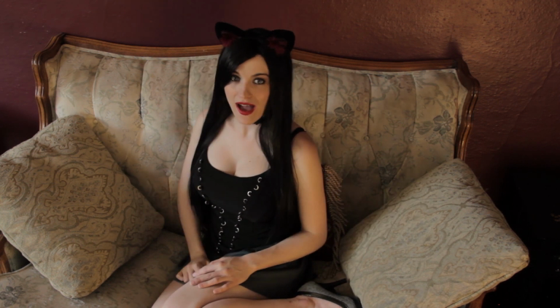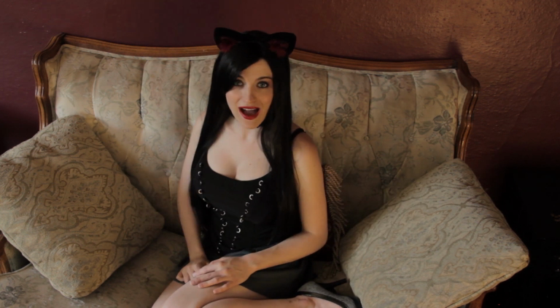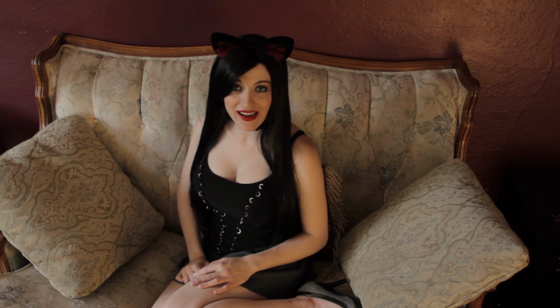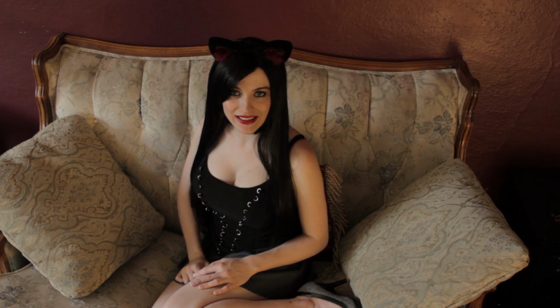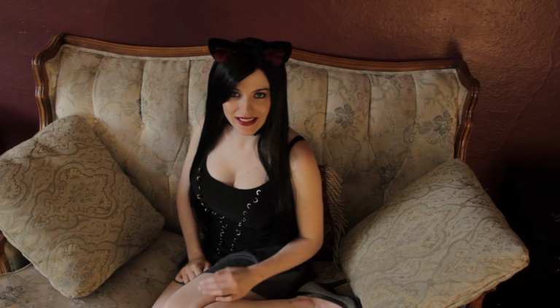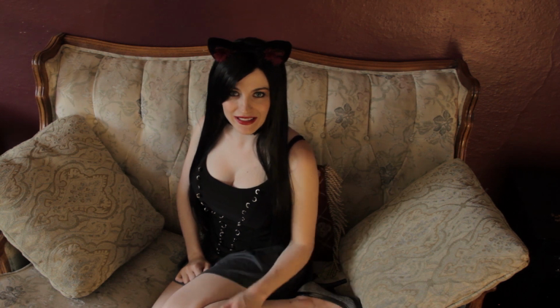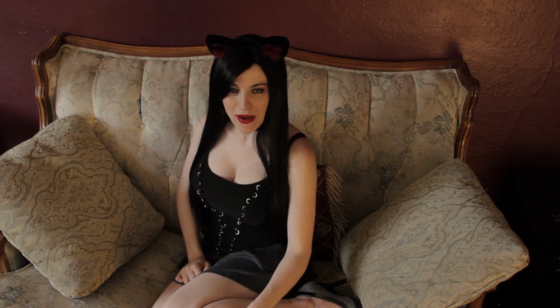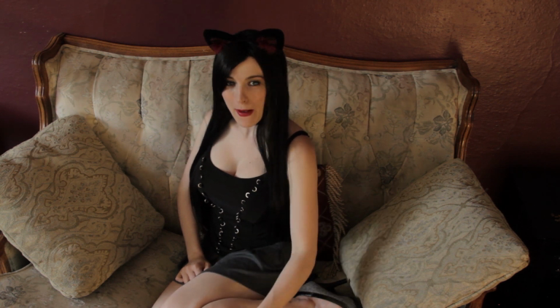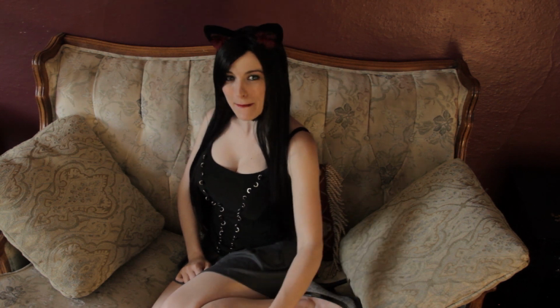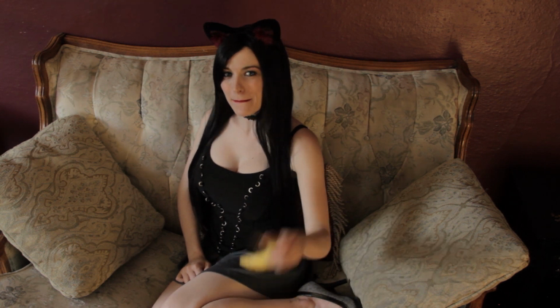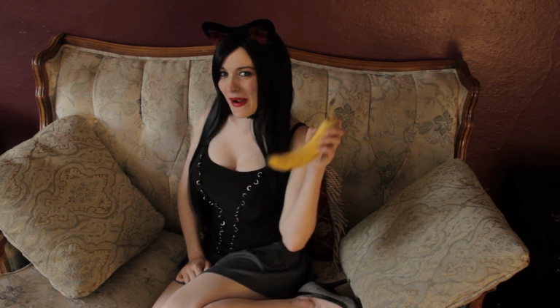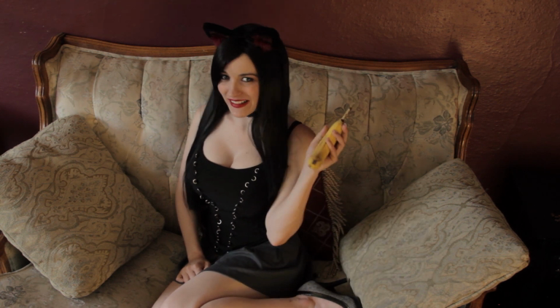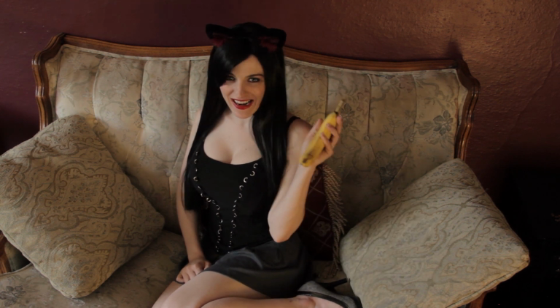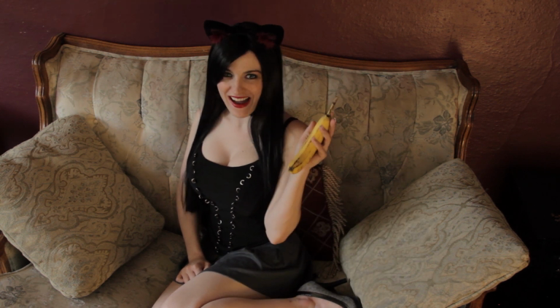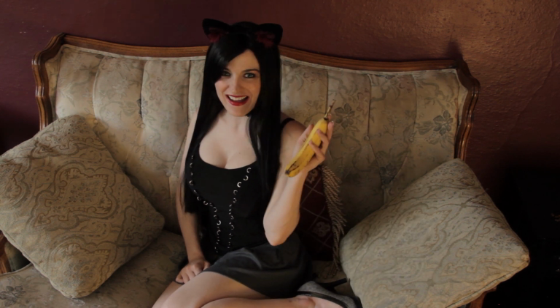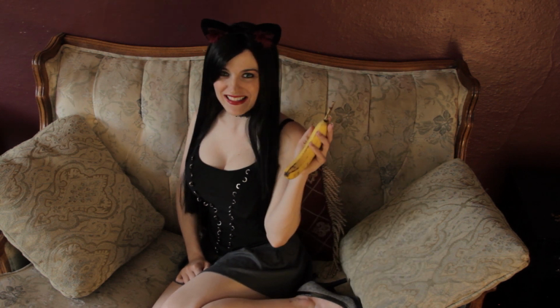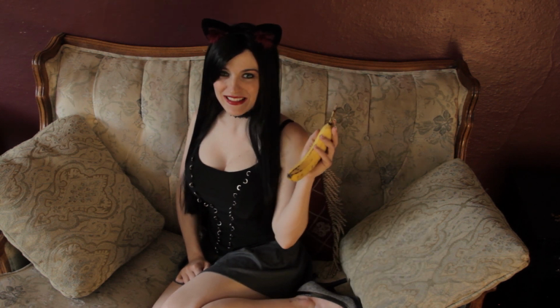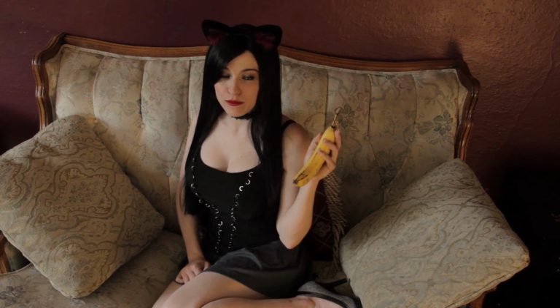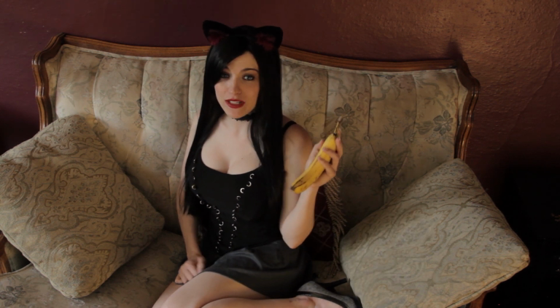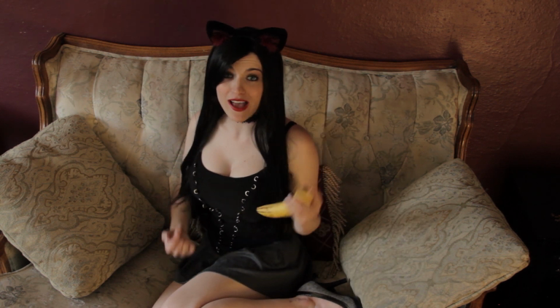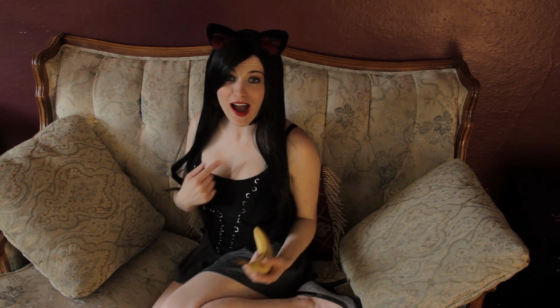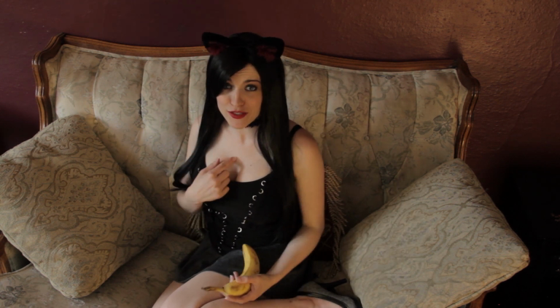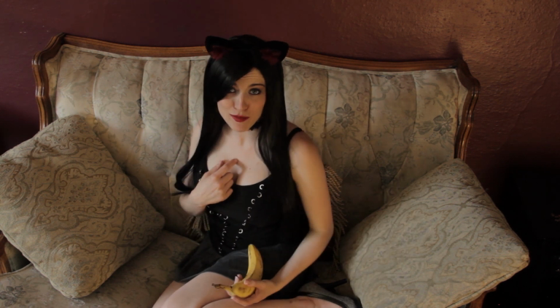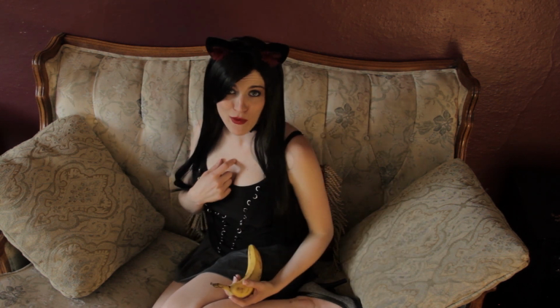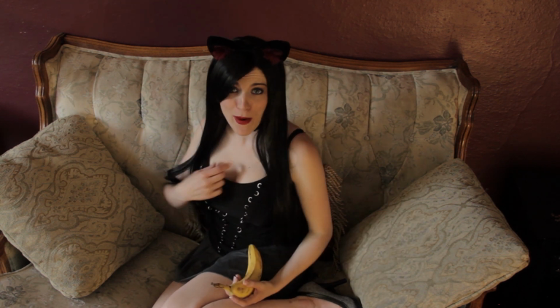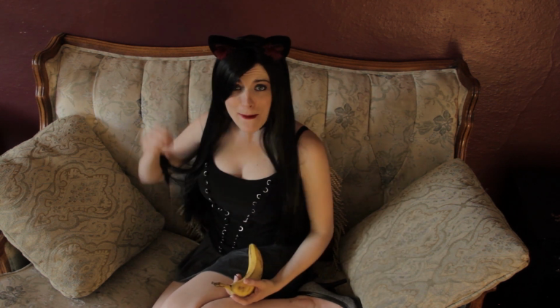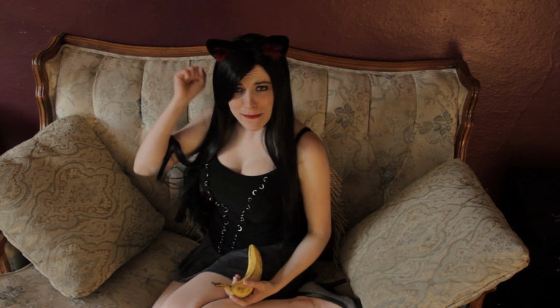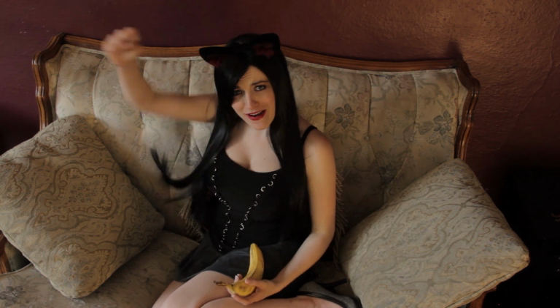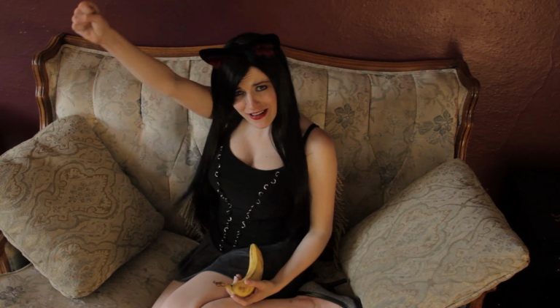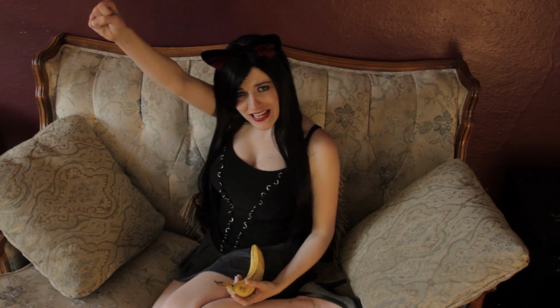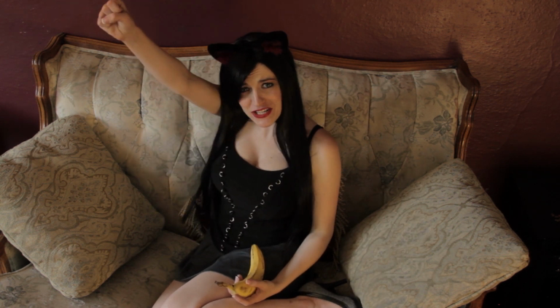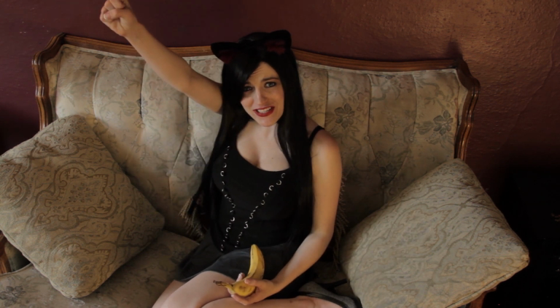I eat bananas, because I support Banana Nation.